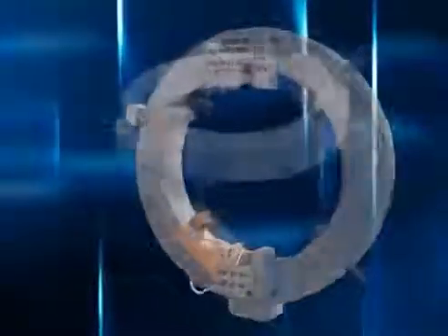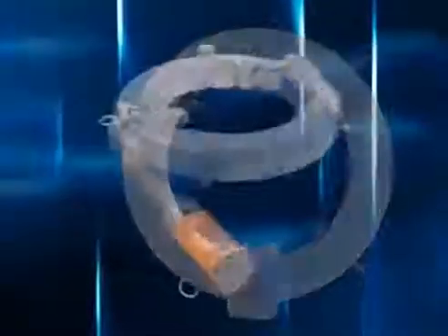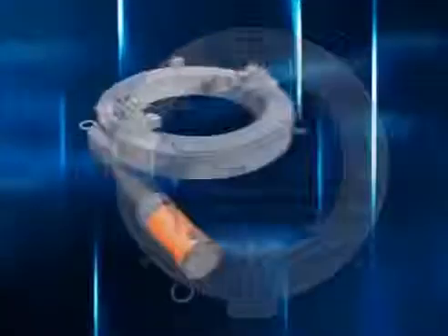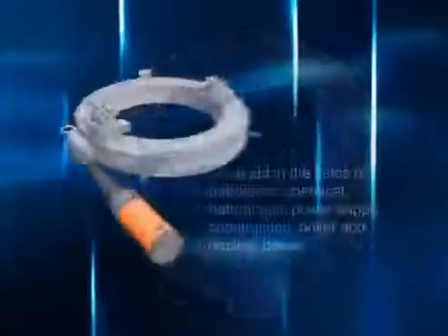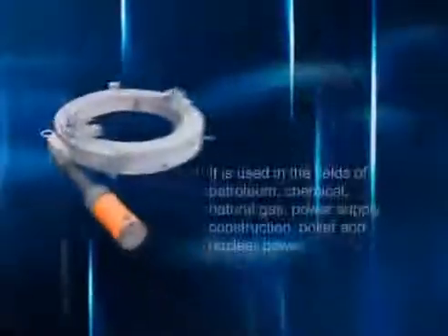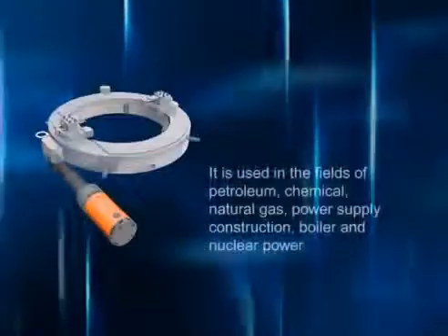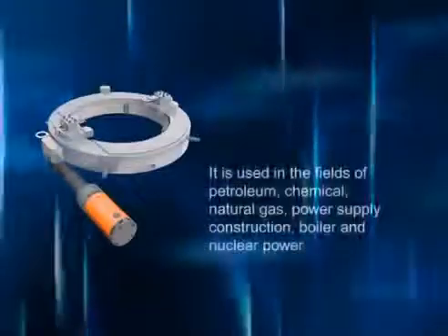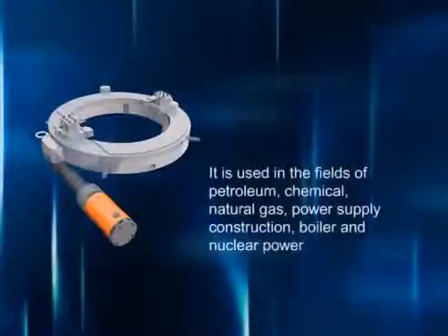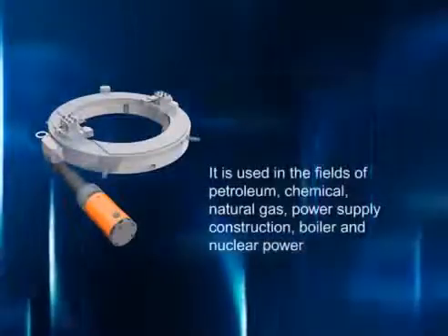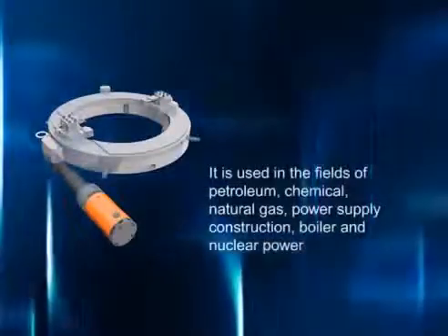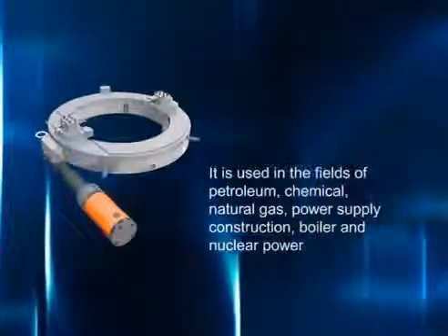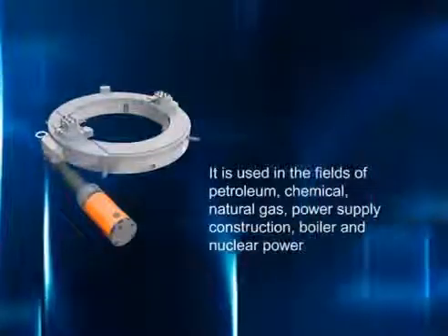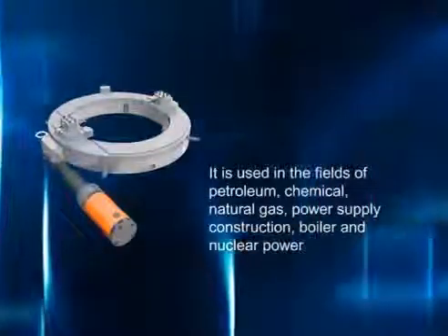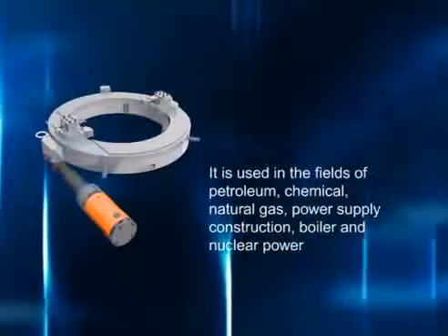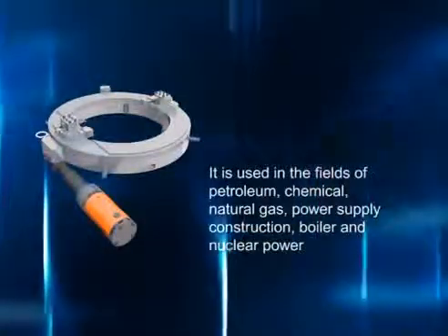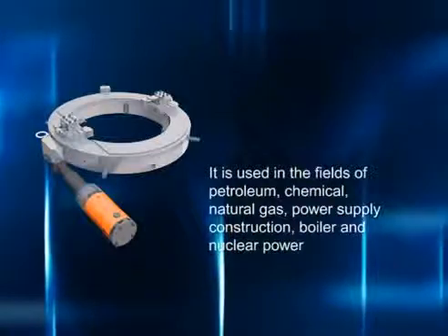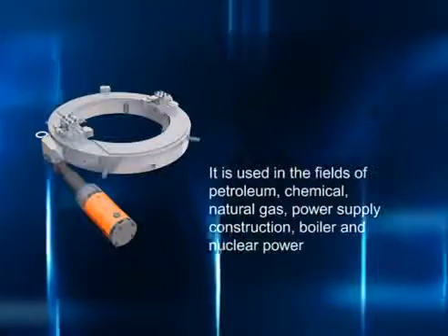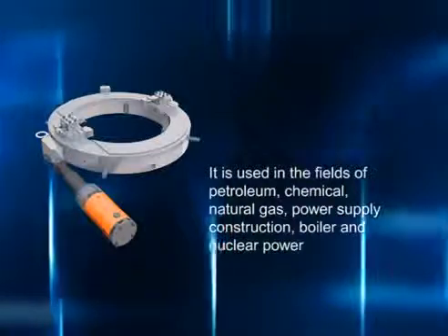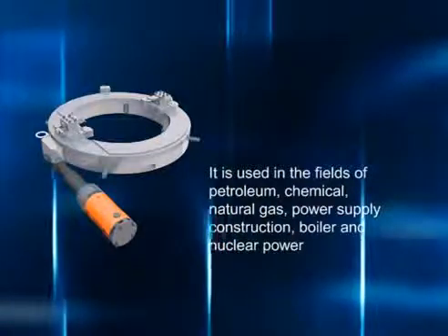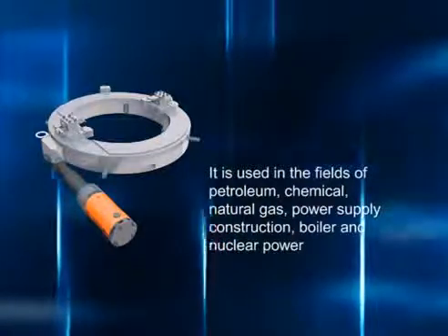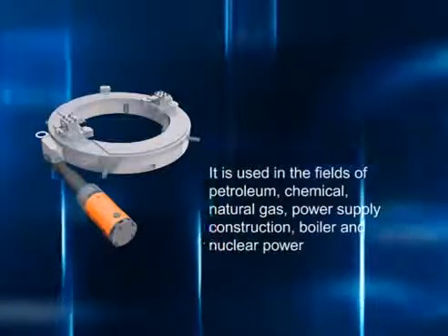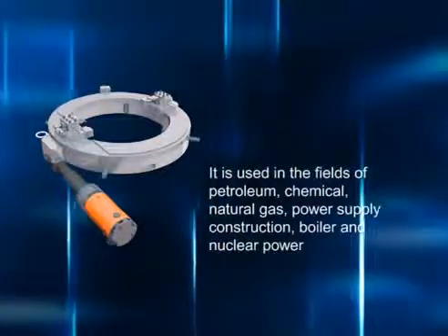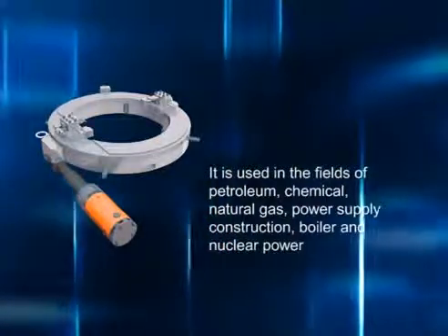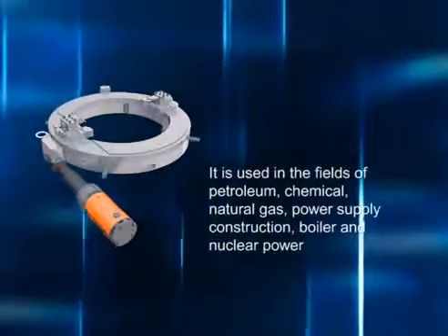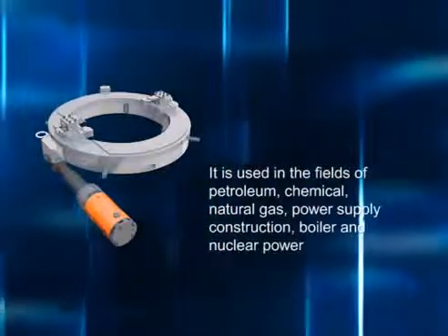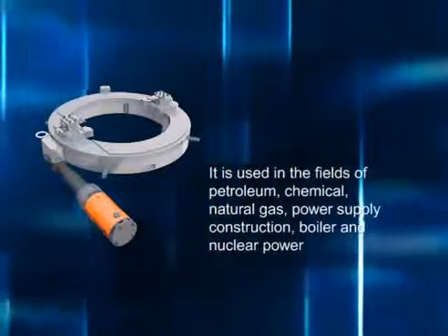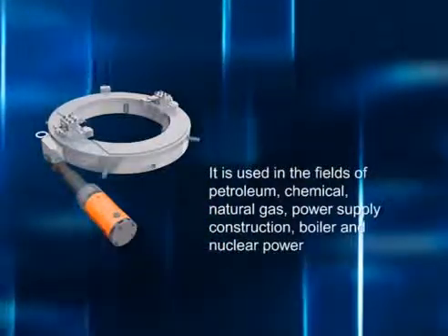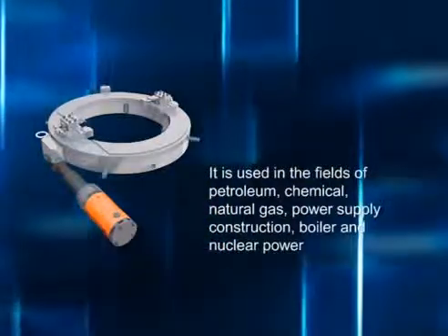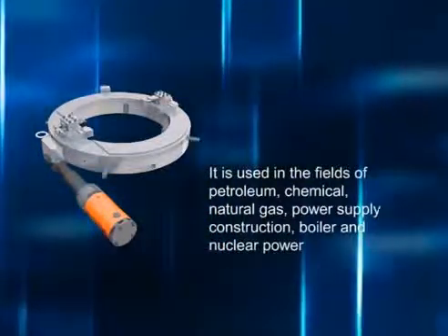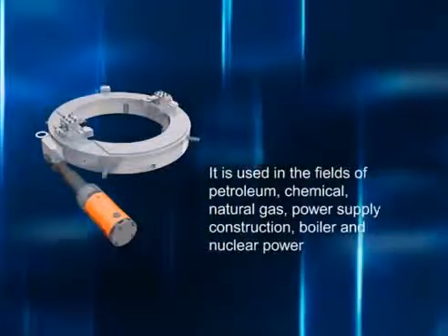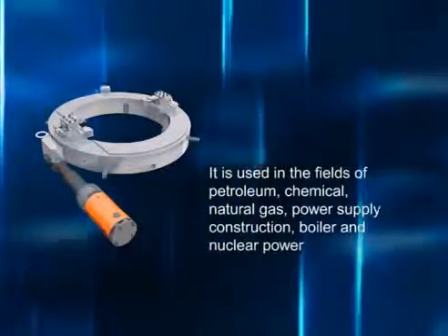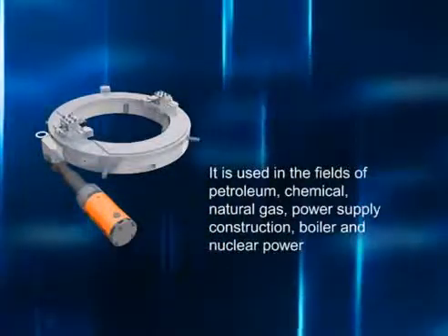It is used in the fields of petroleum, chemical, natural gas, power supply, boiler and nuclear power.